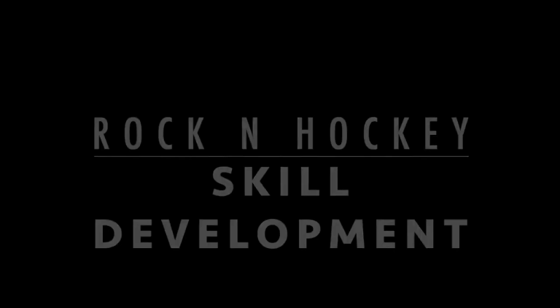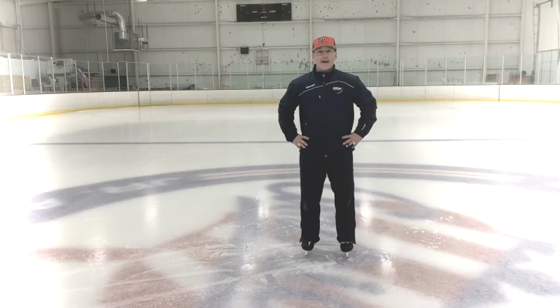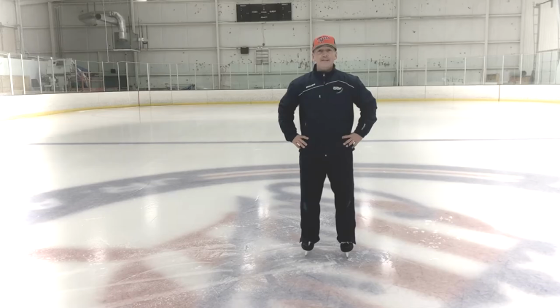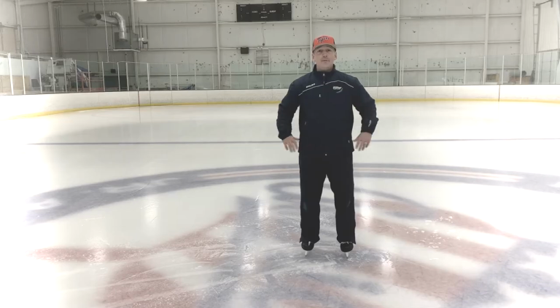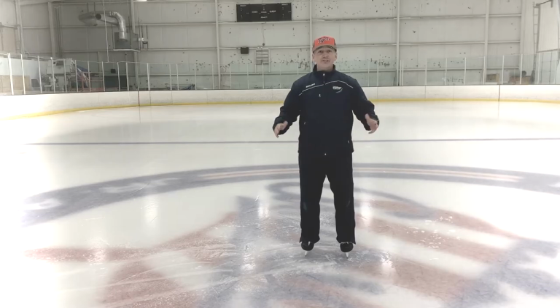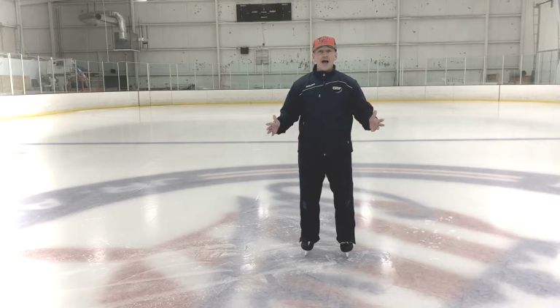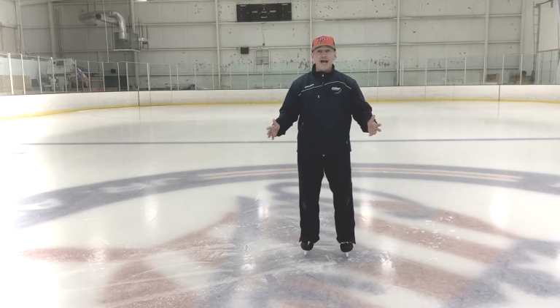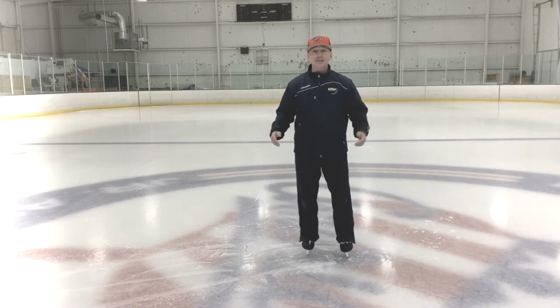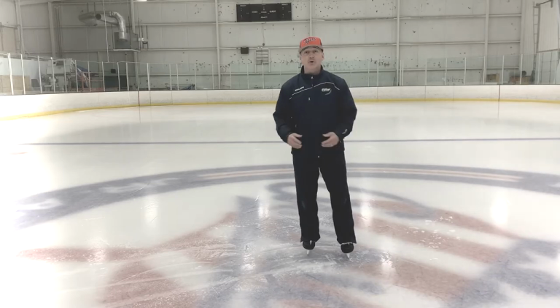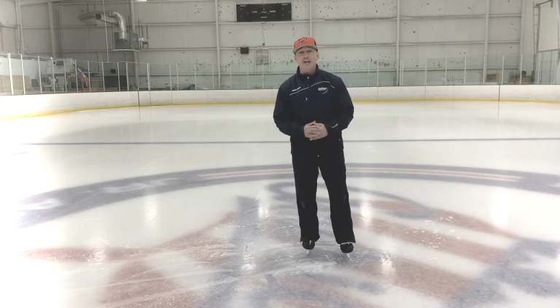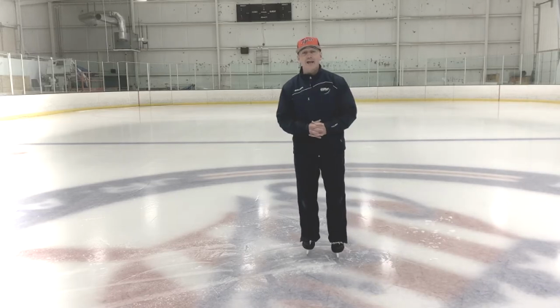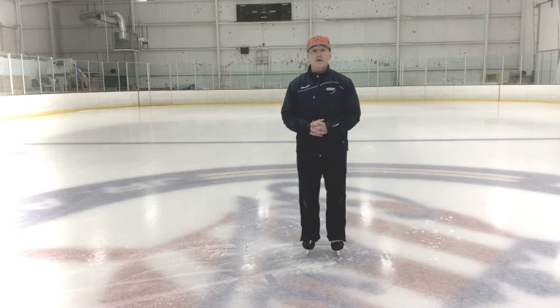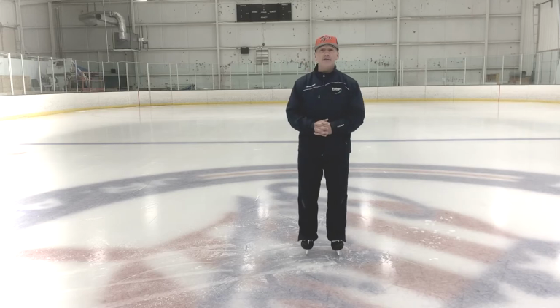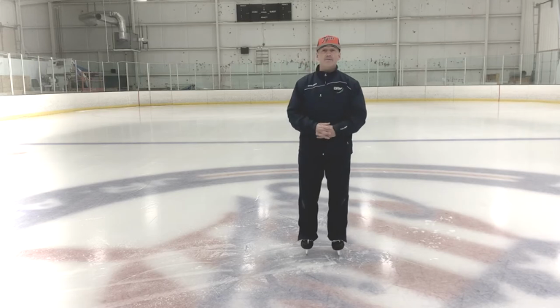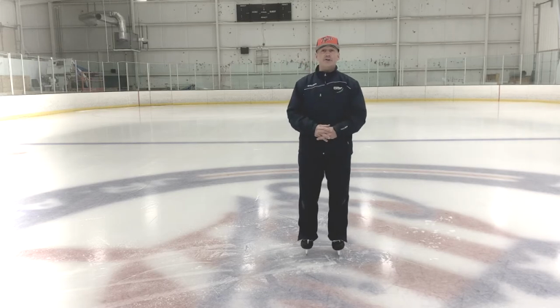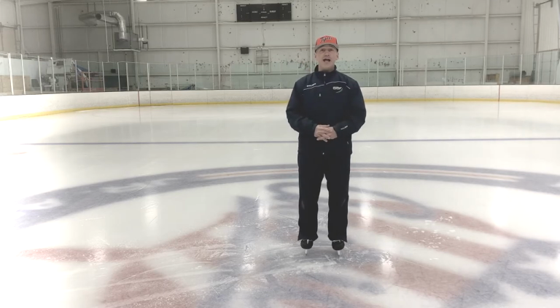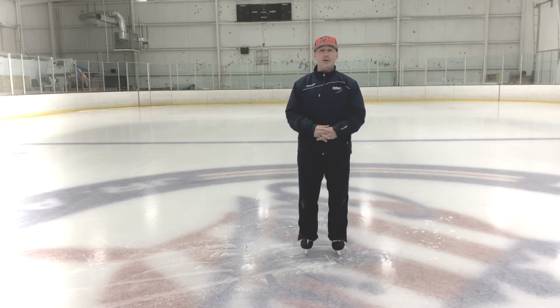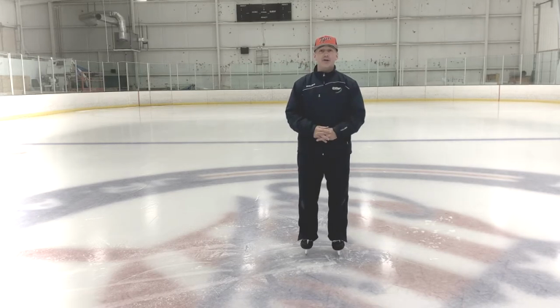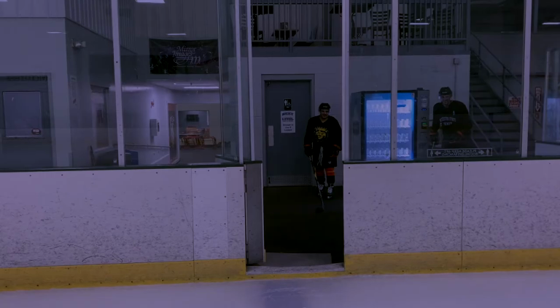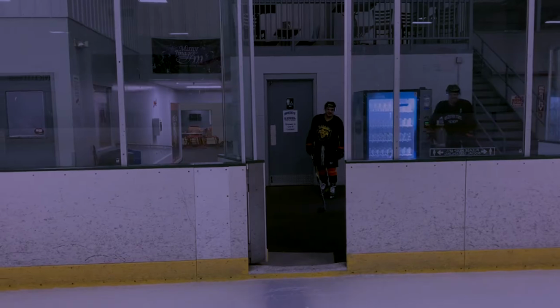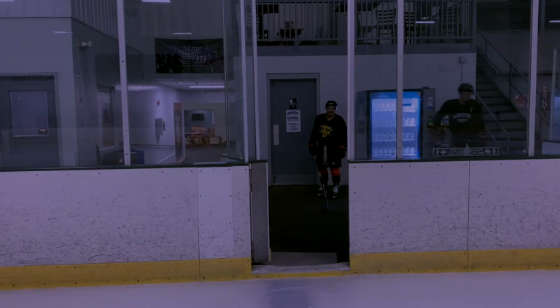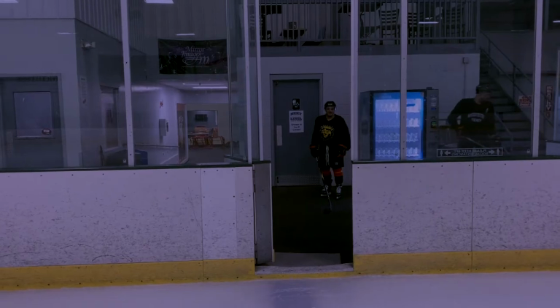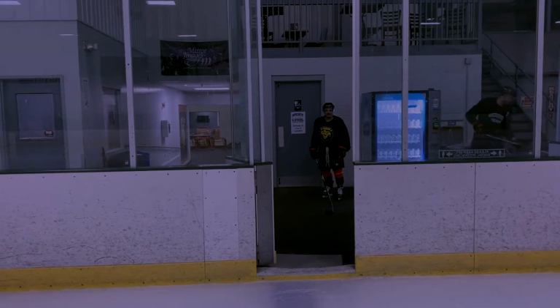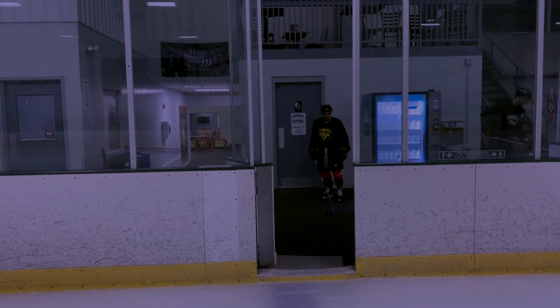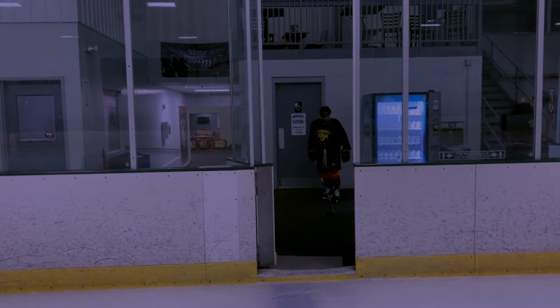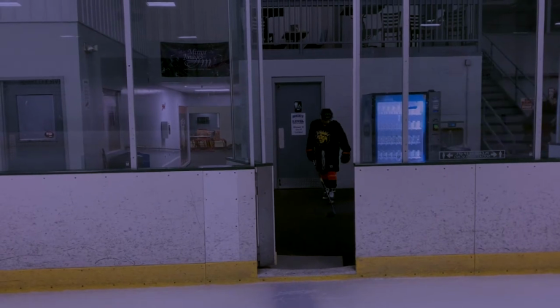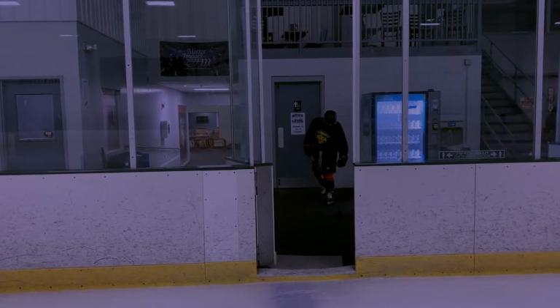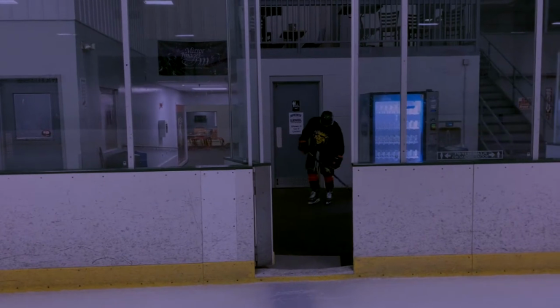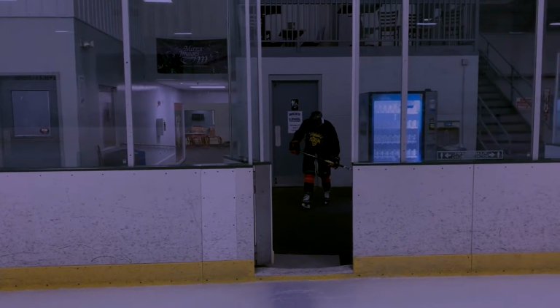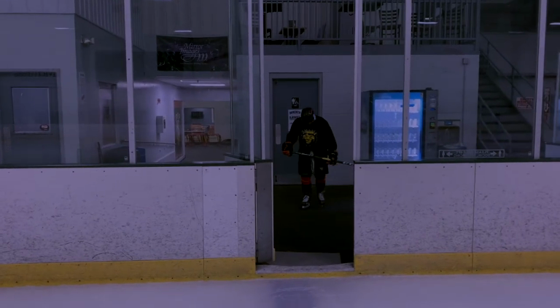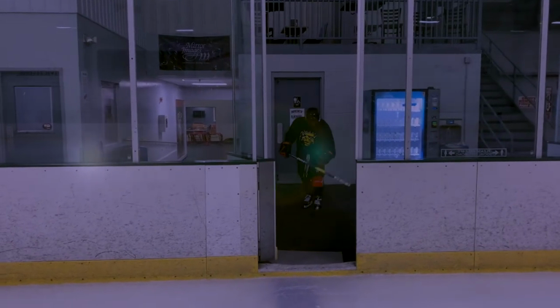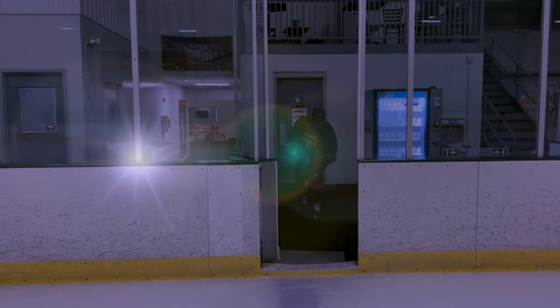Hey, thanks for watching the Rockin' Hockey Show. Today, we have professional hockey players. Ladies and gentlemen, number 94, let's go!